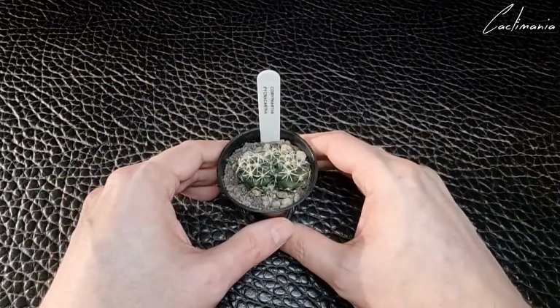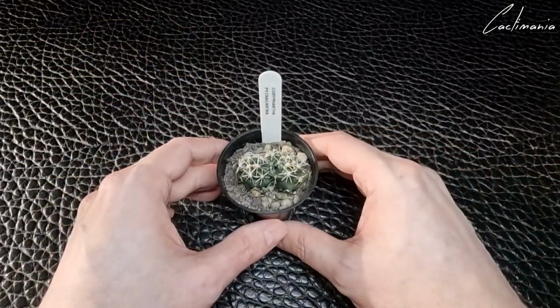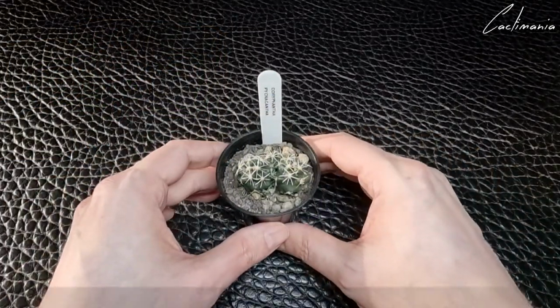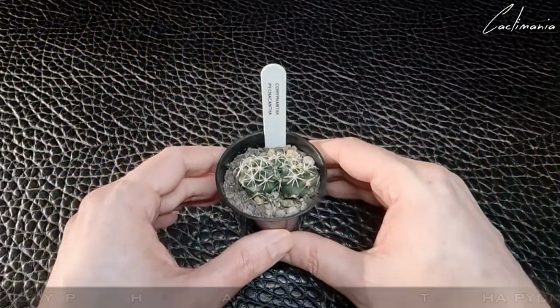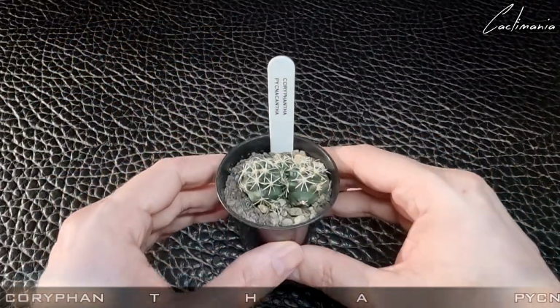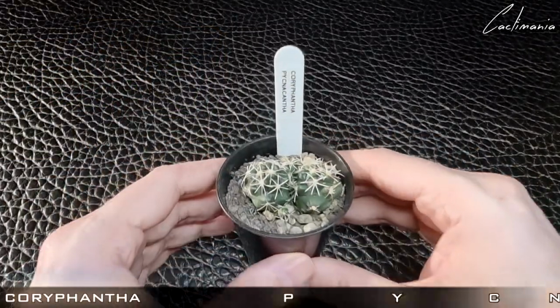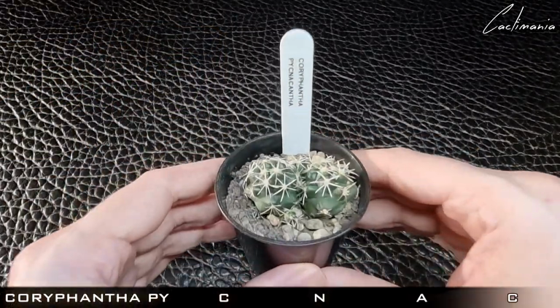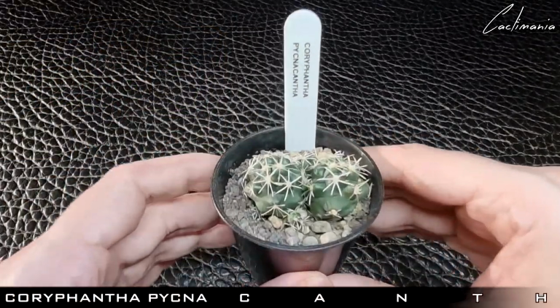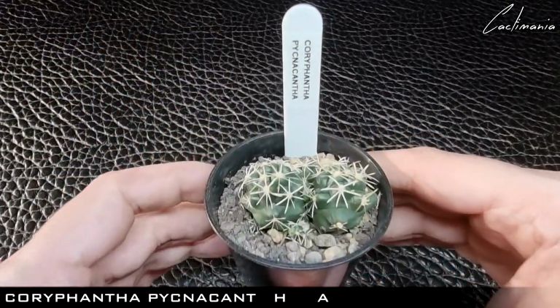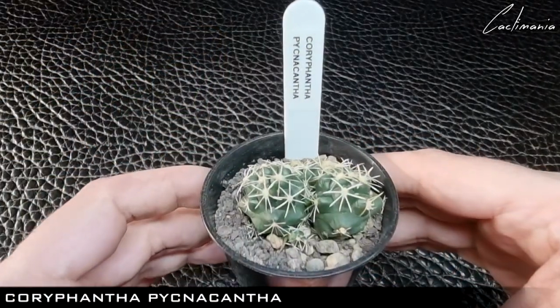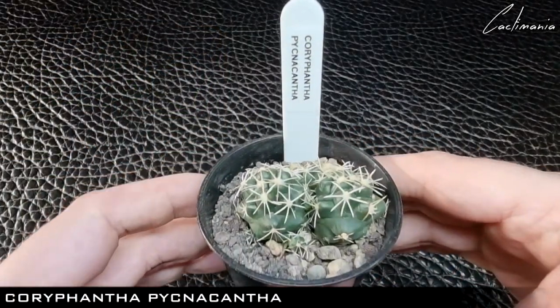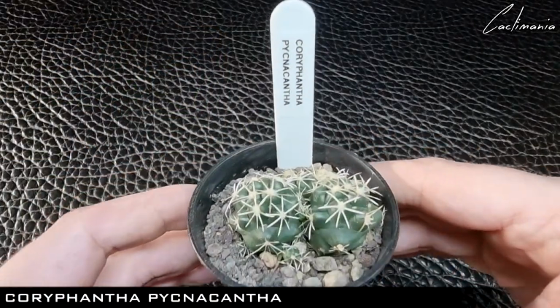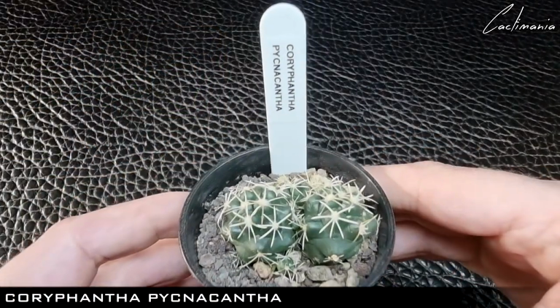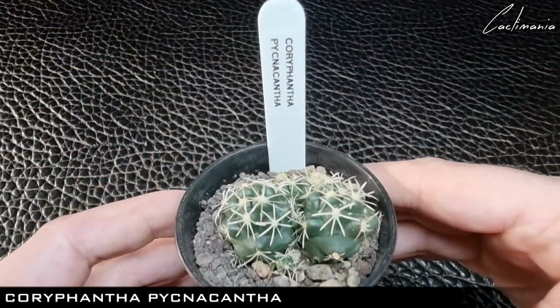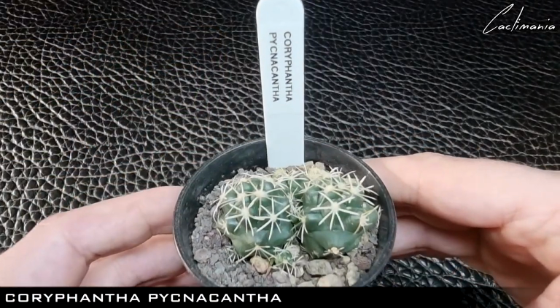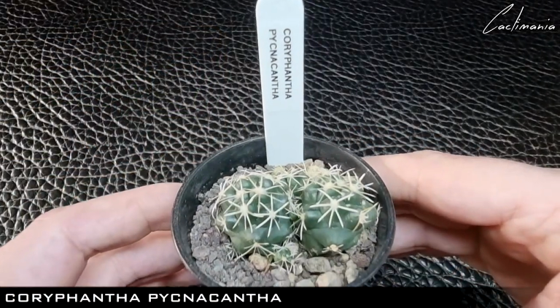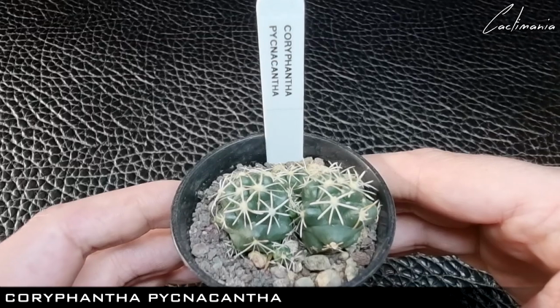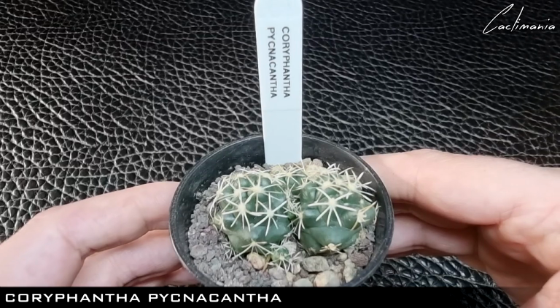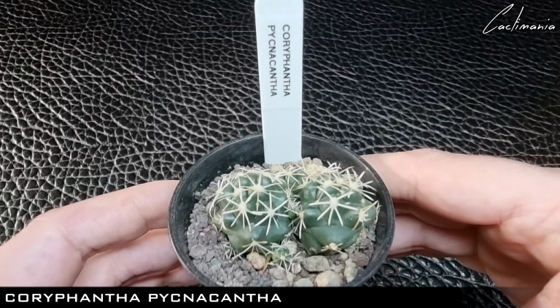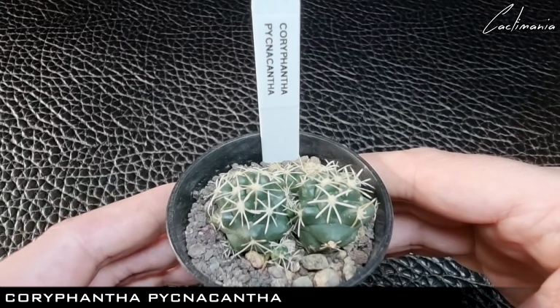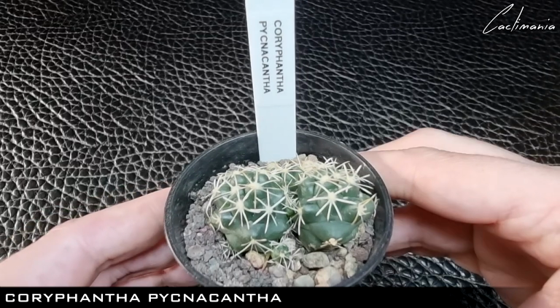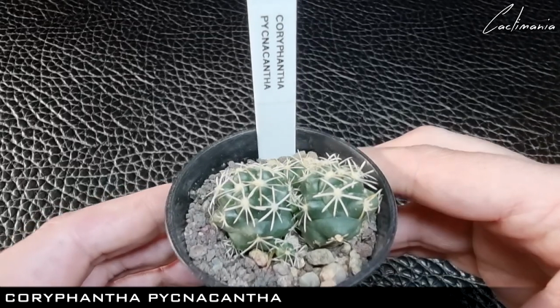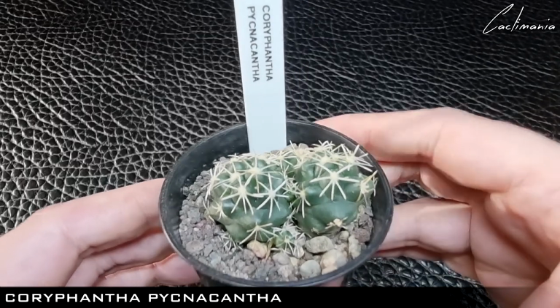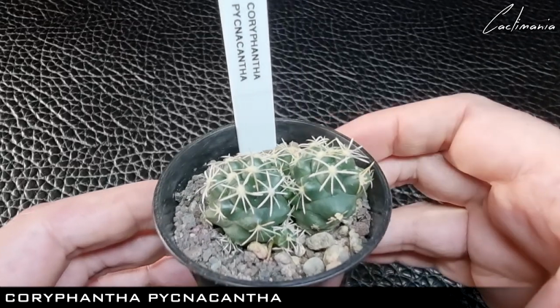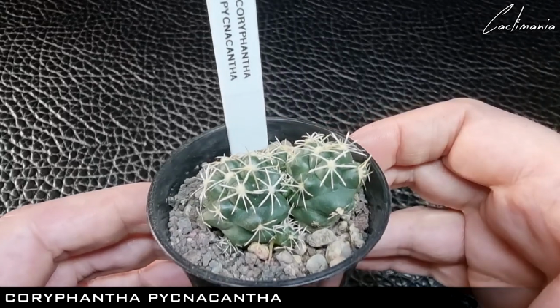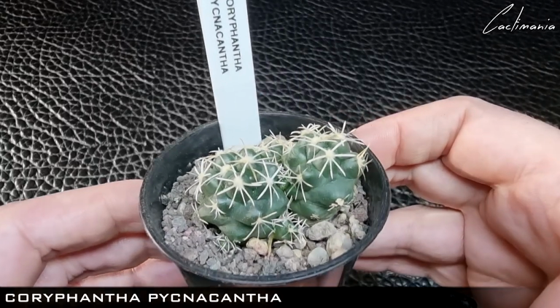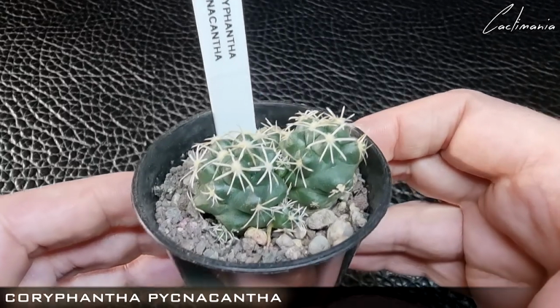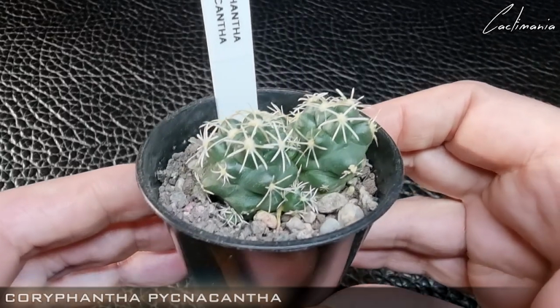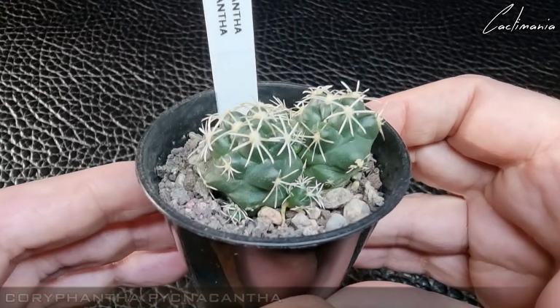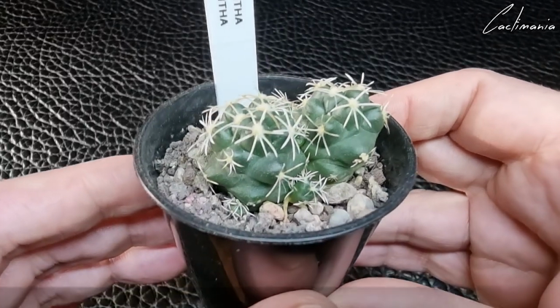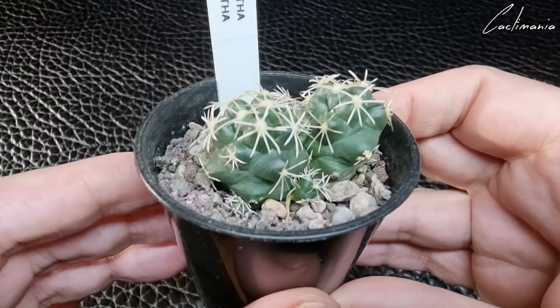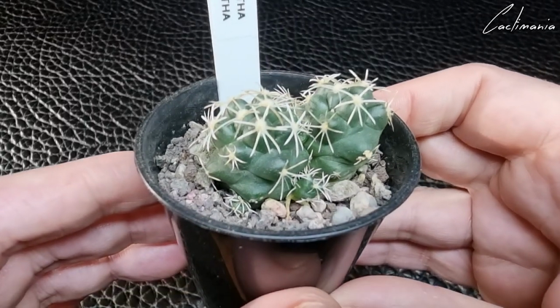Then there's Coryphantha Panther, which was busy making lots of offsets over the summer.